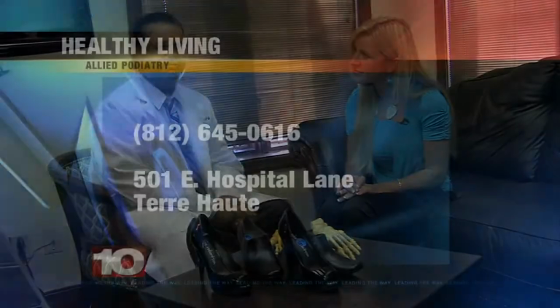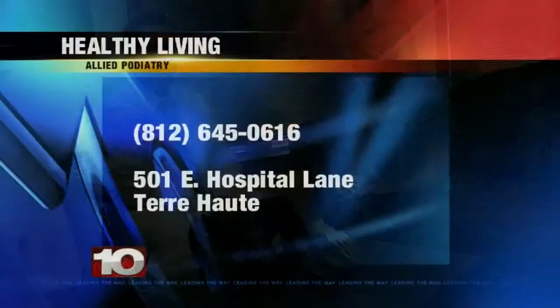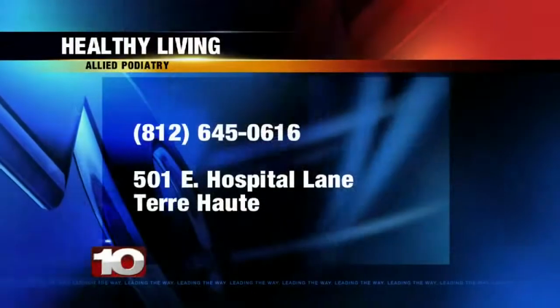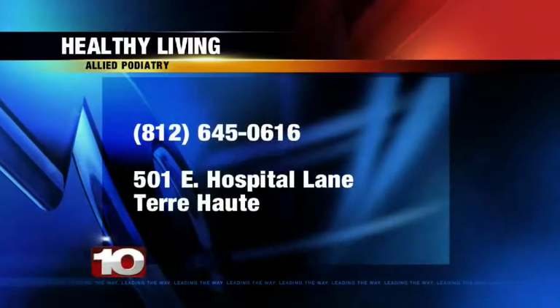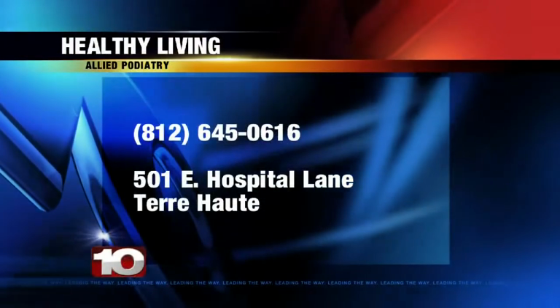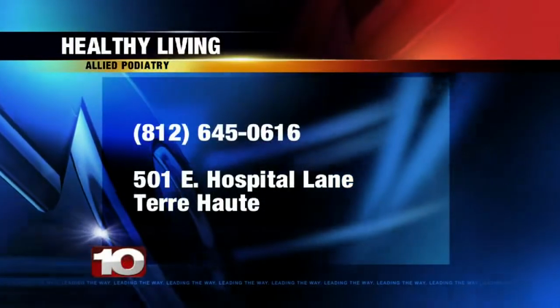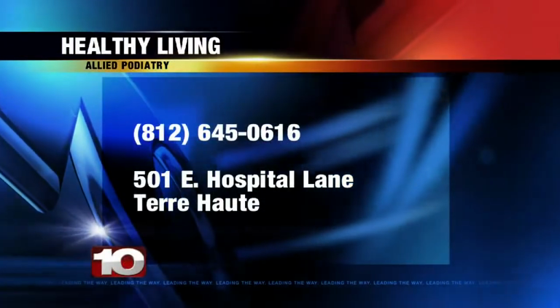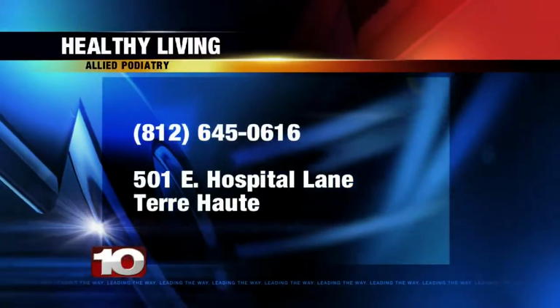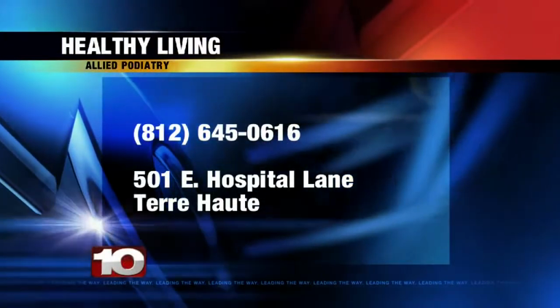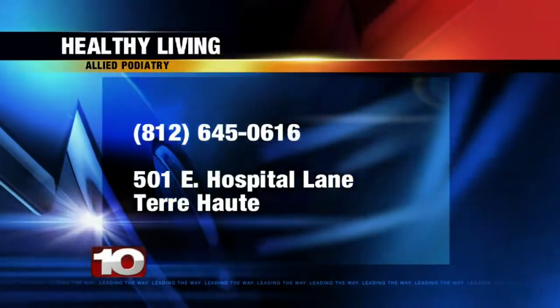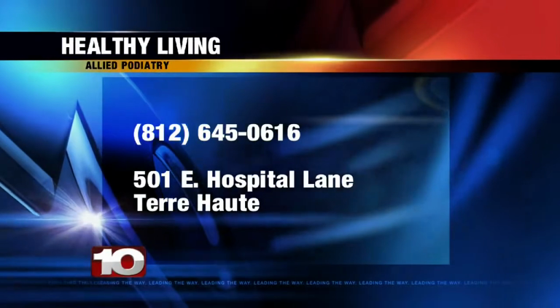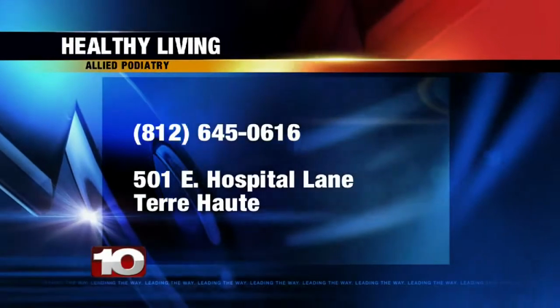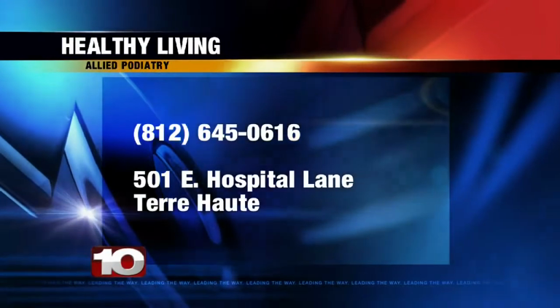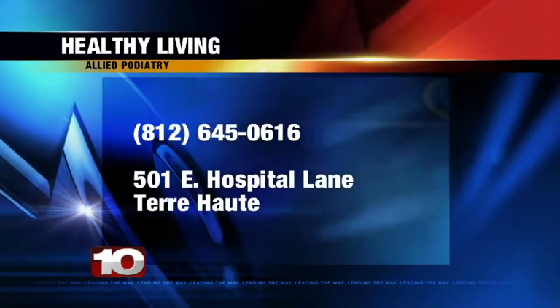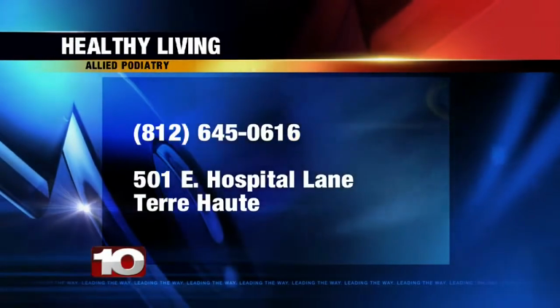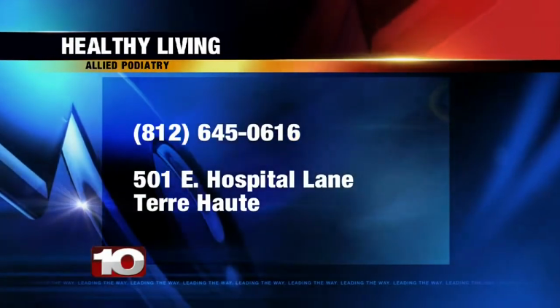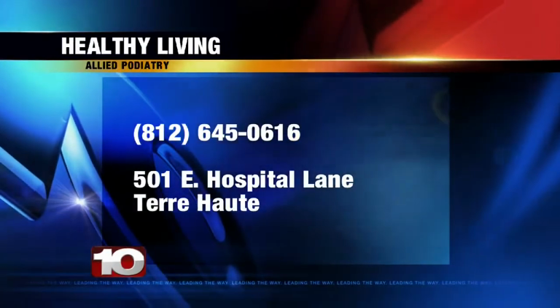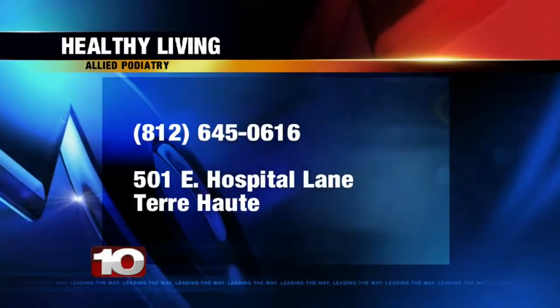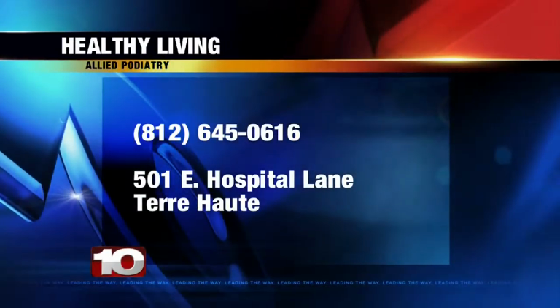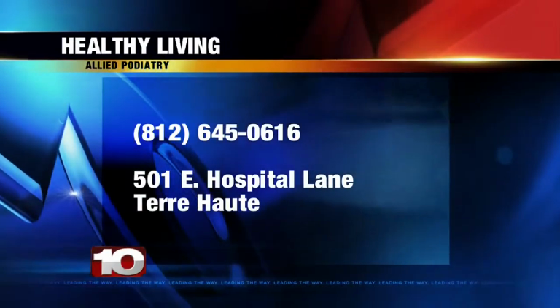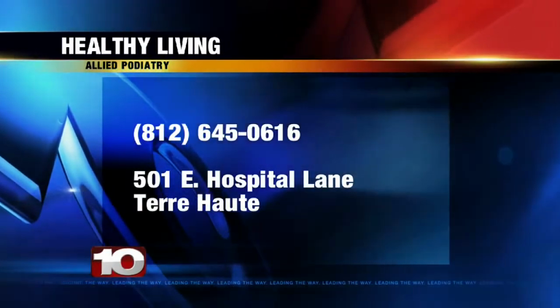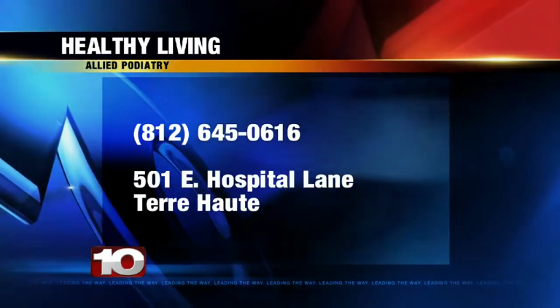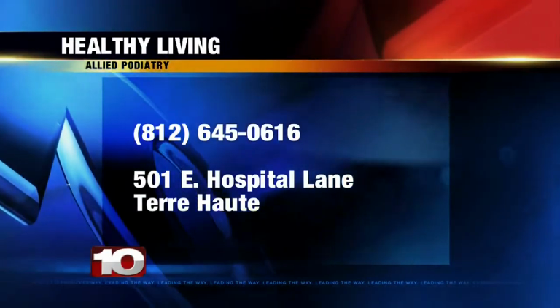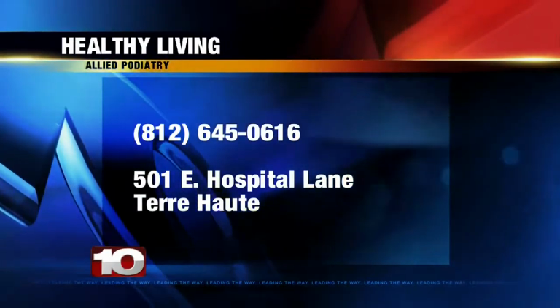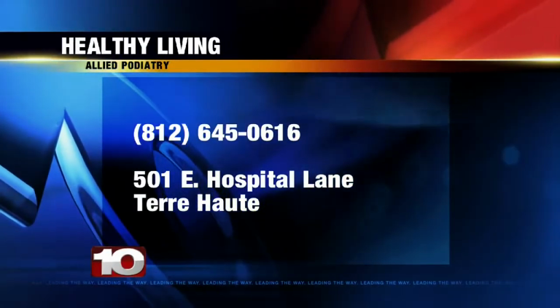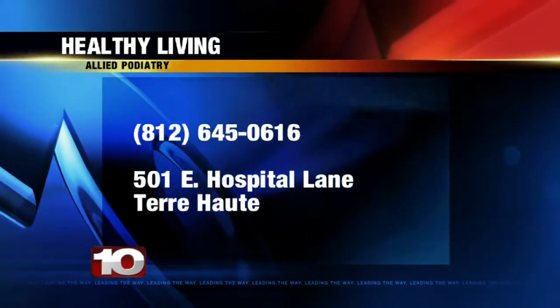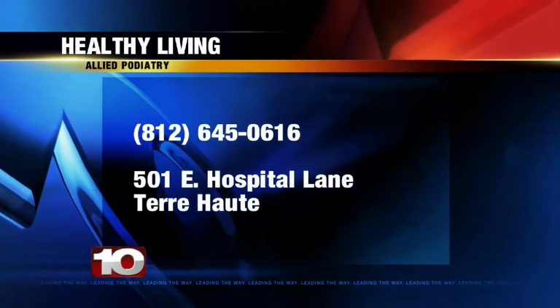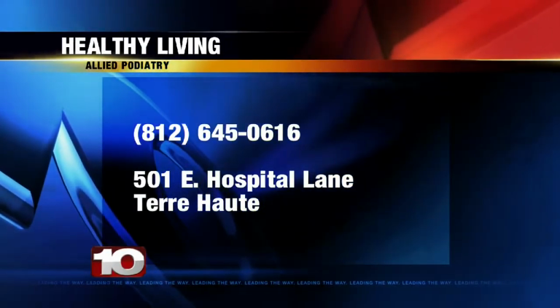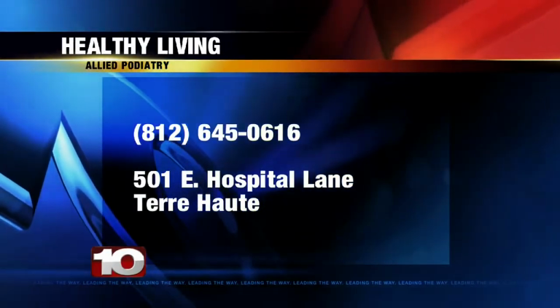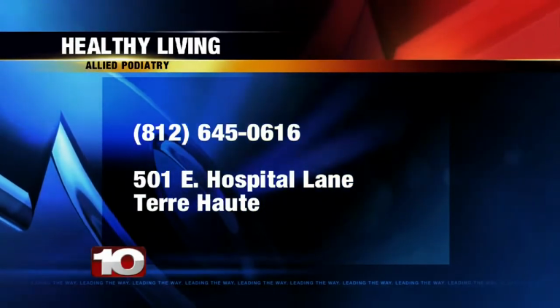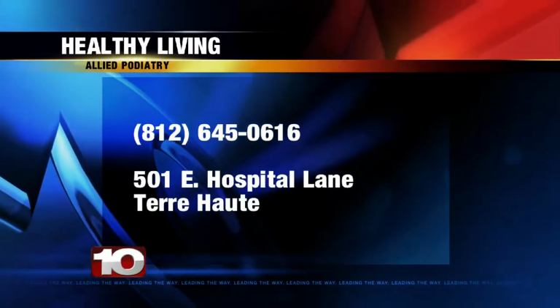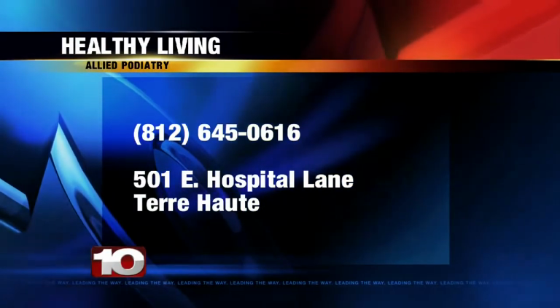So if you're suffering from foot pain, call Dr. Hilaire at 812-645-0616.